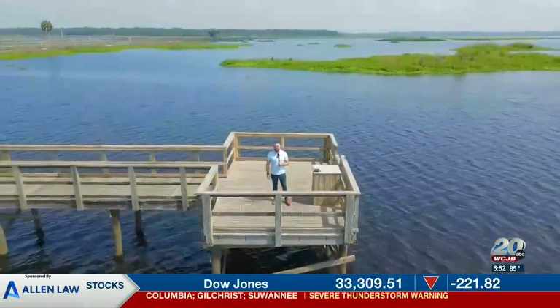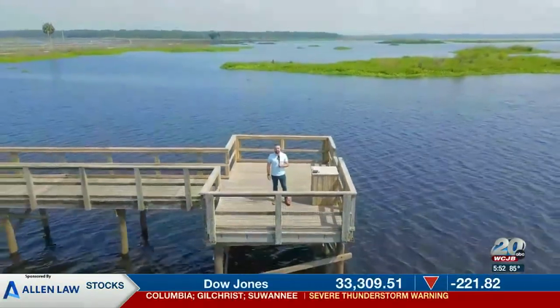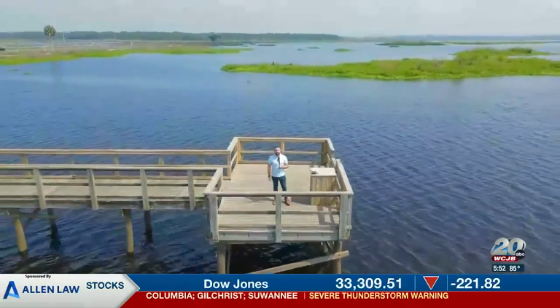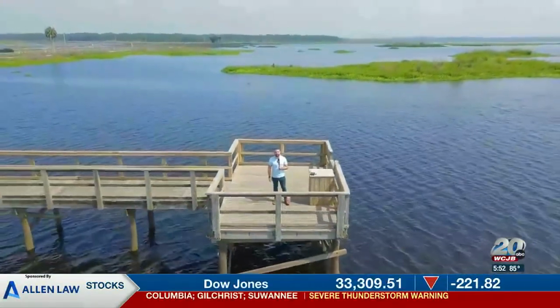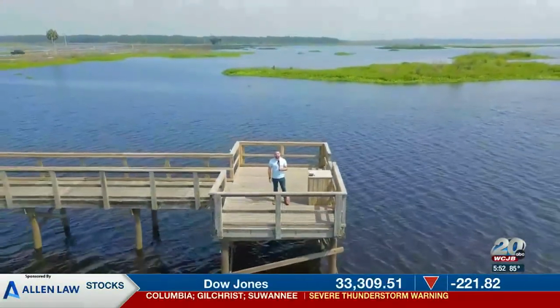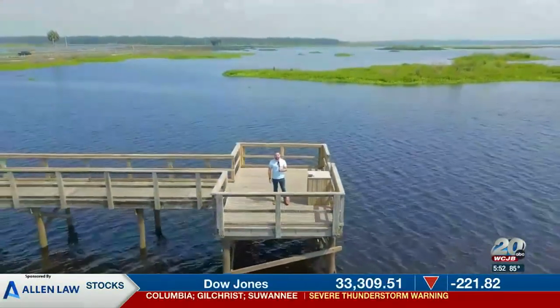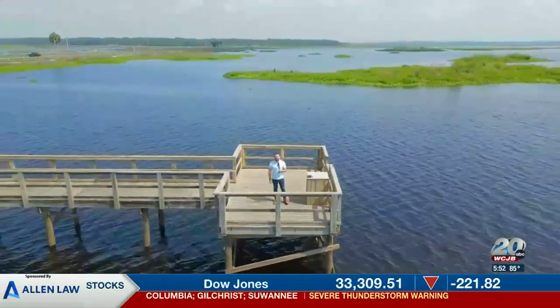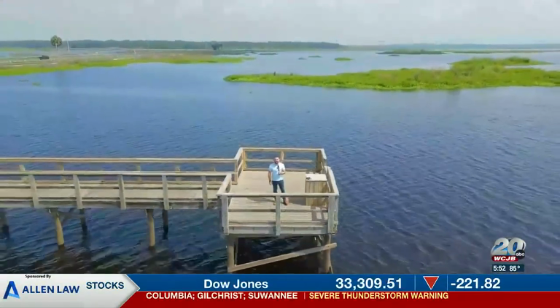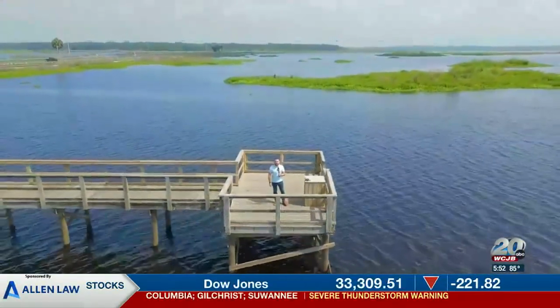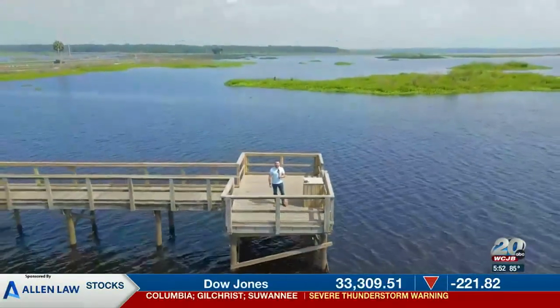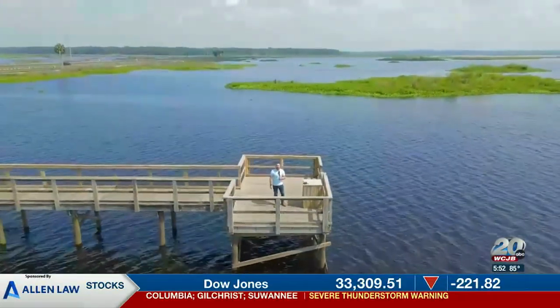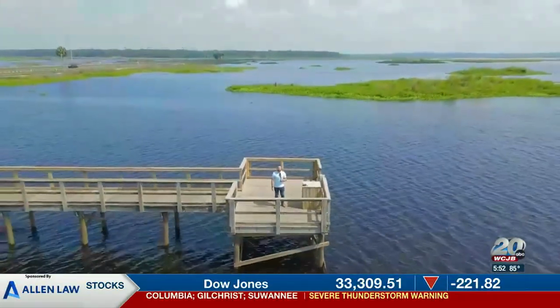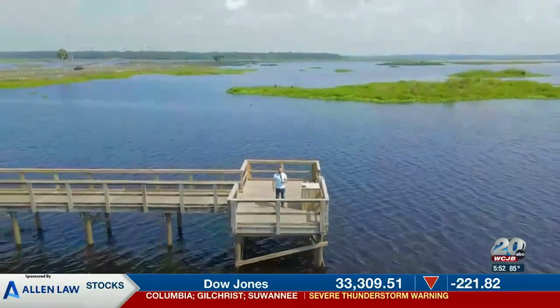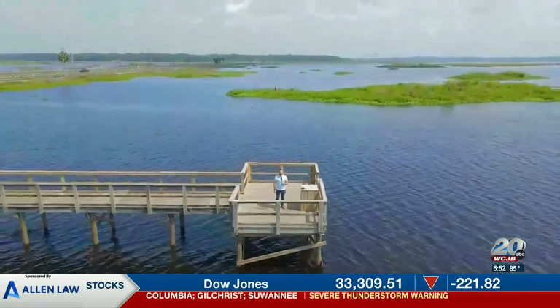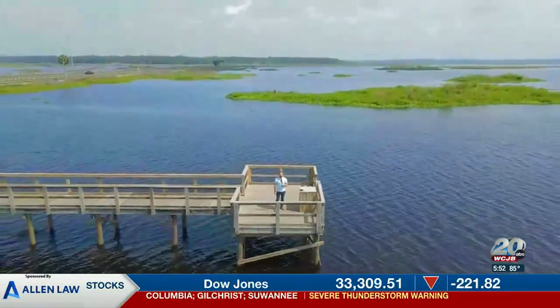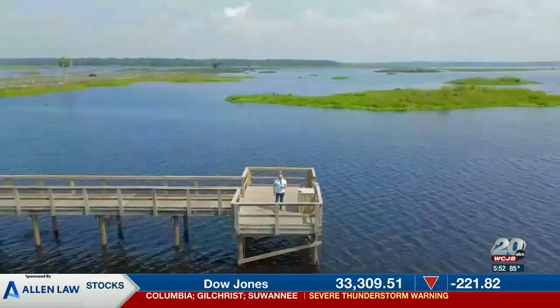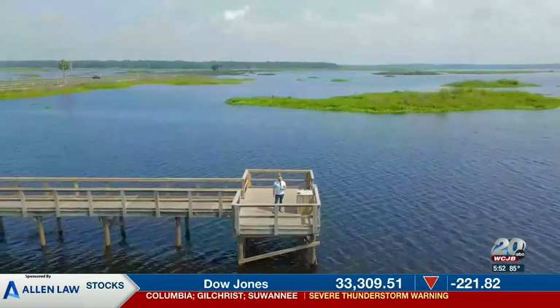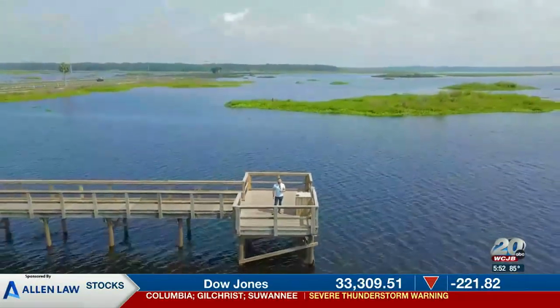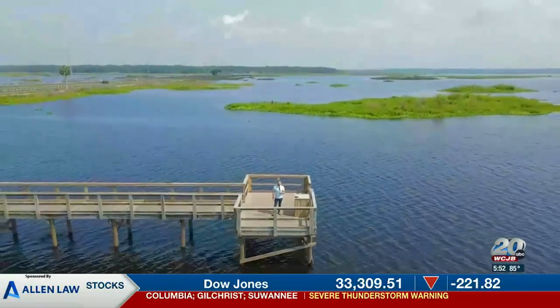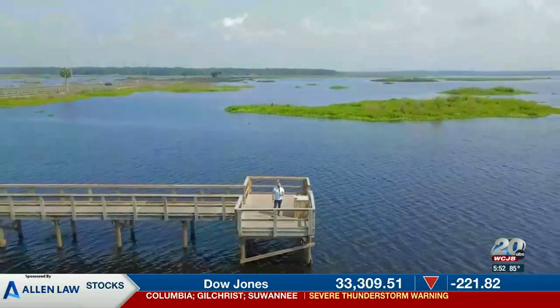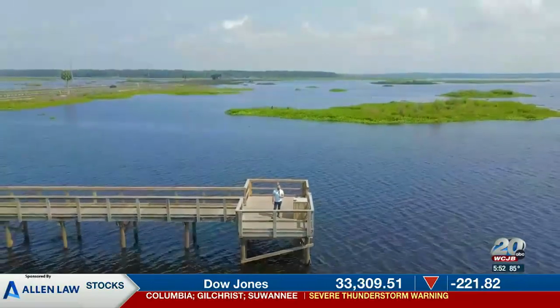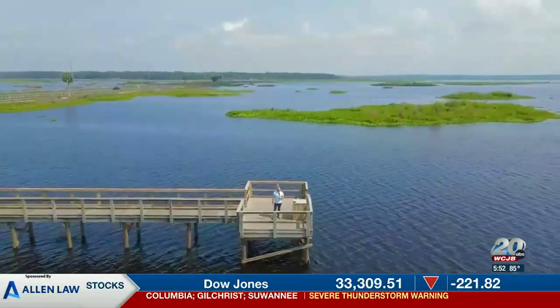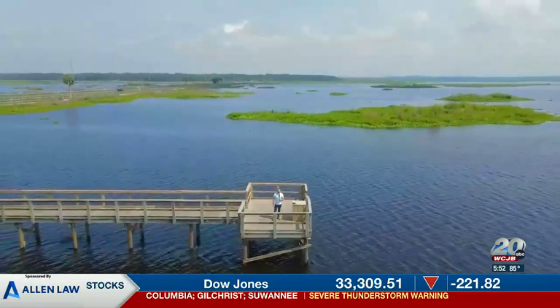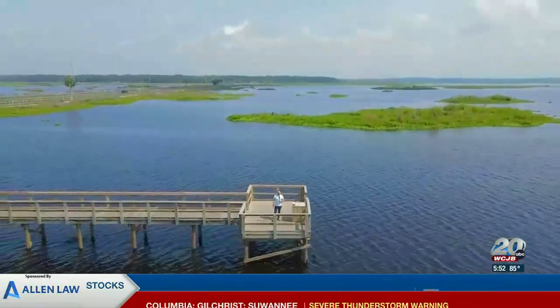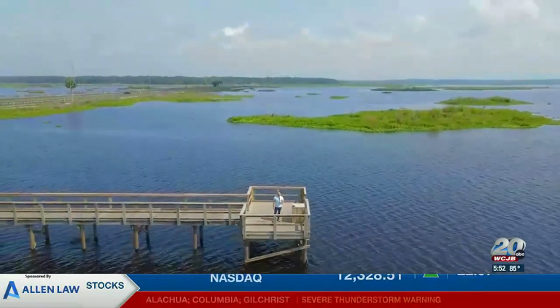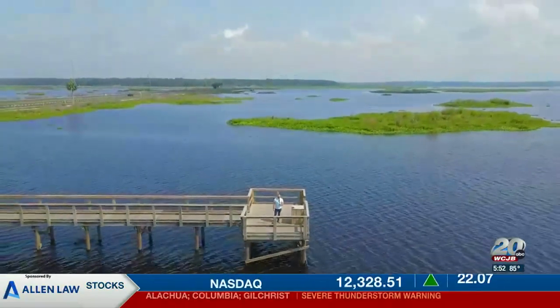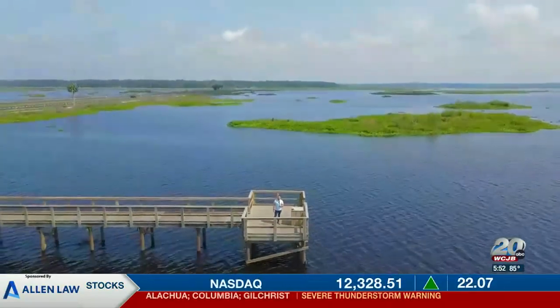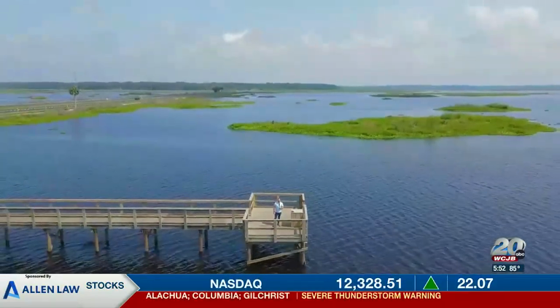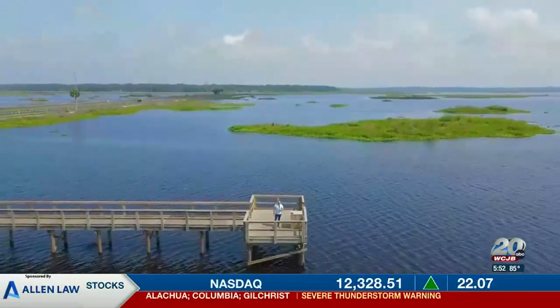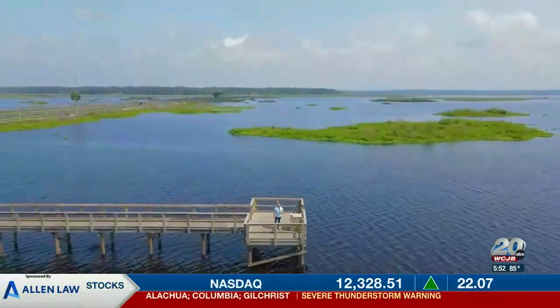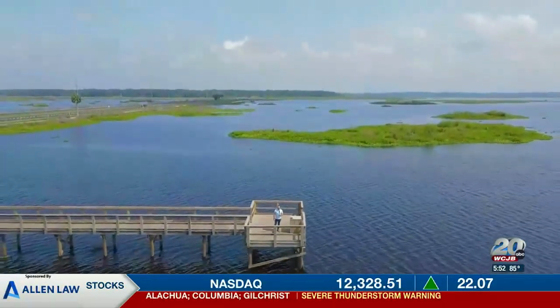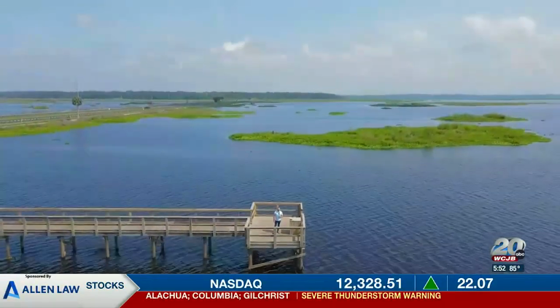Reporting at Payne's Prairie Preserve State Park in Micanopy, Scott Gagliardi, TV20 News.